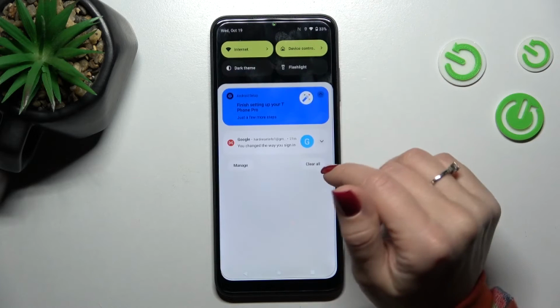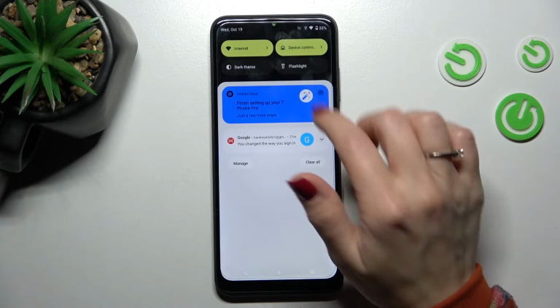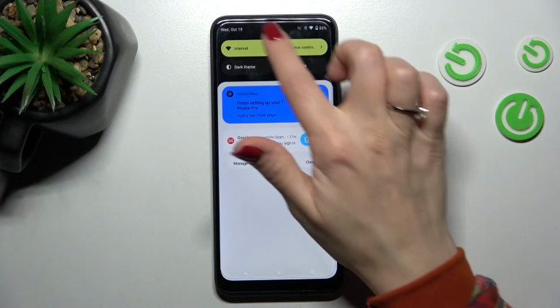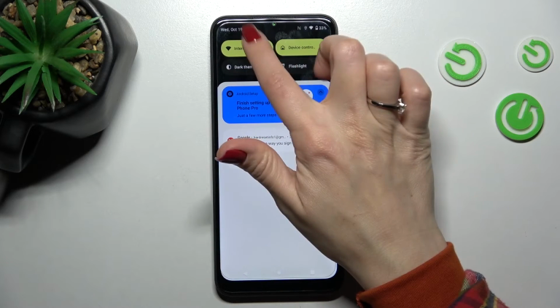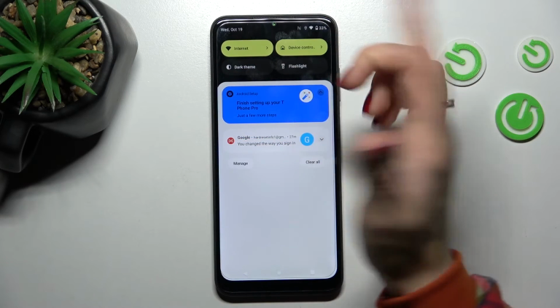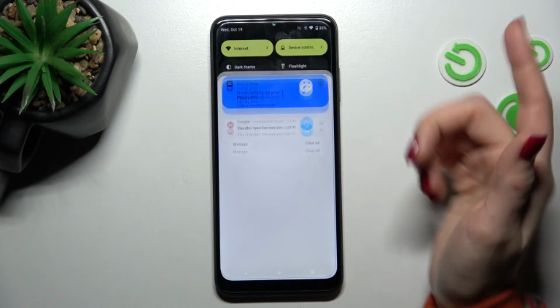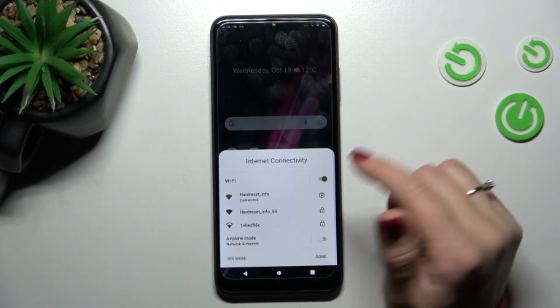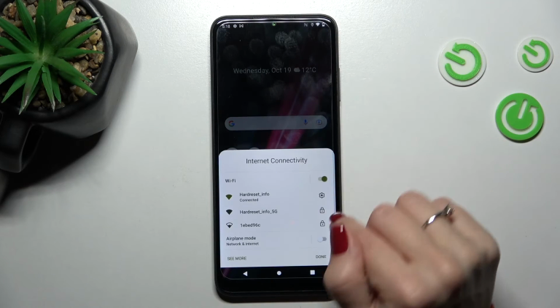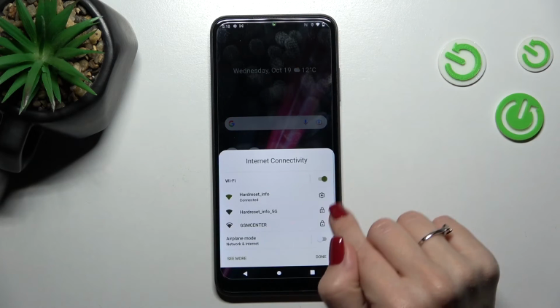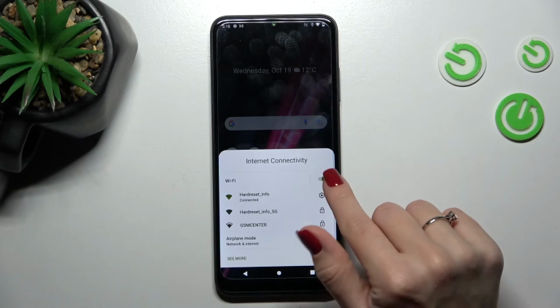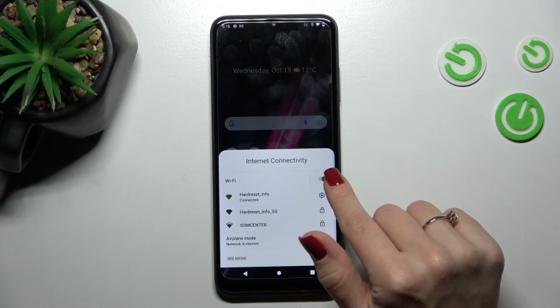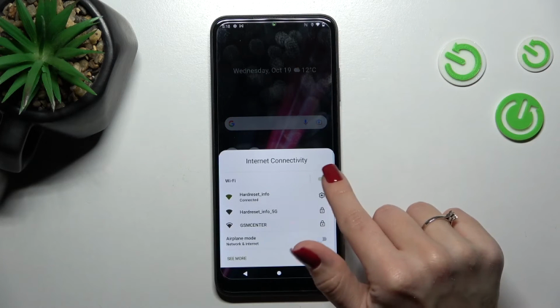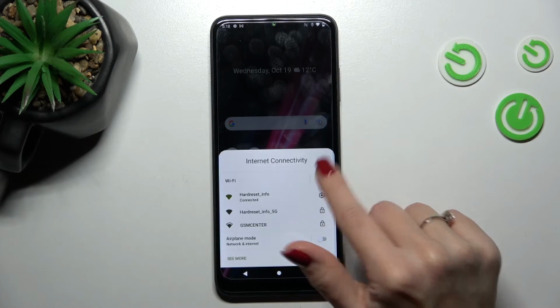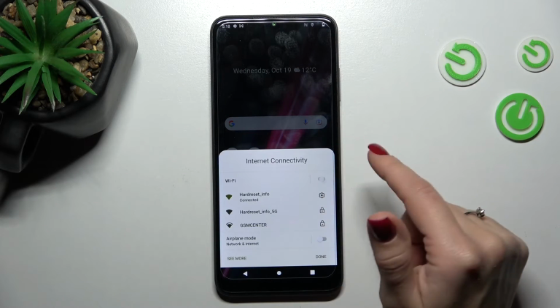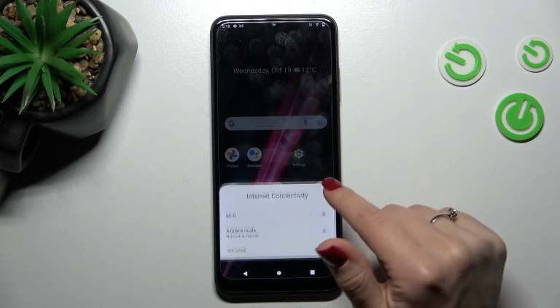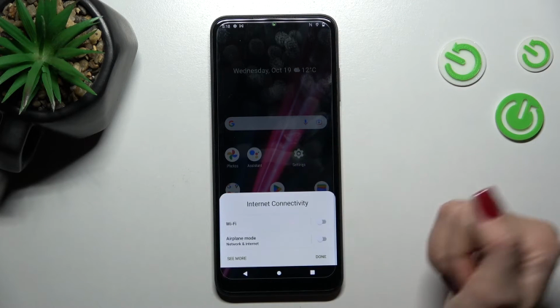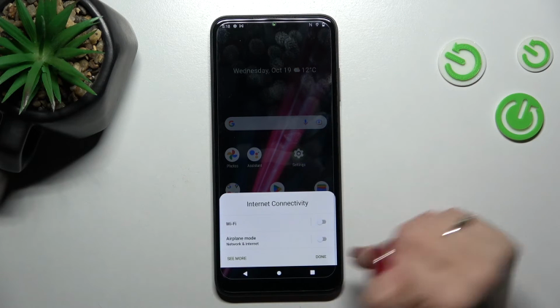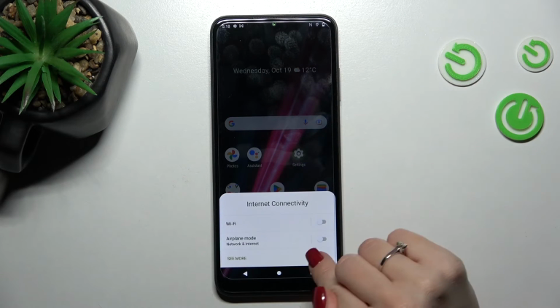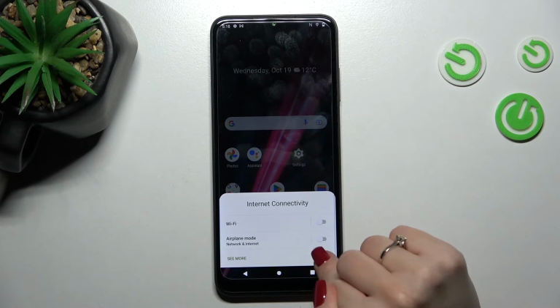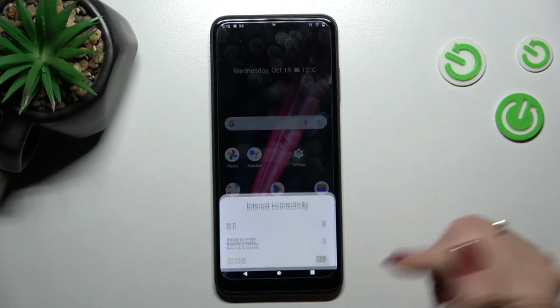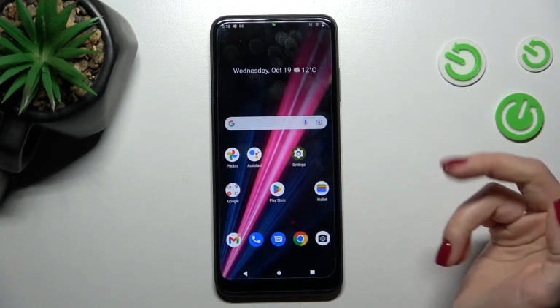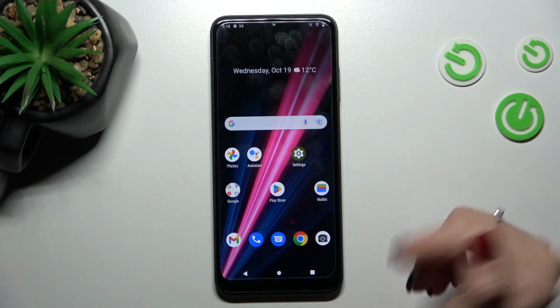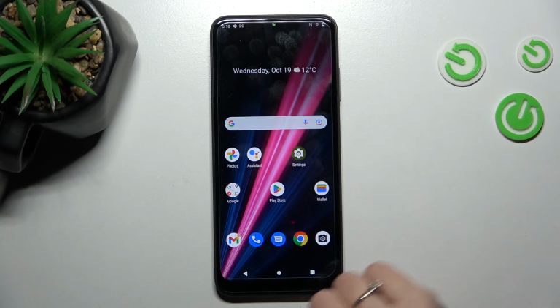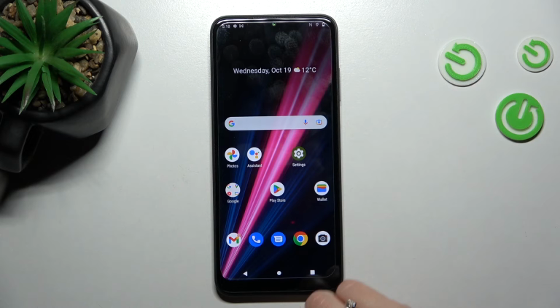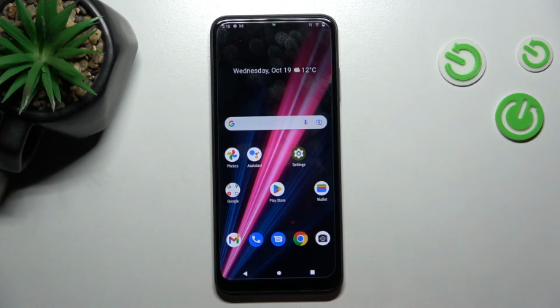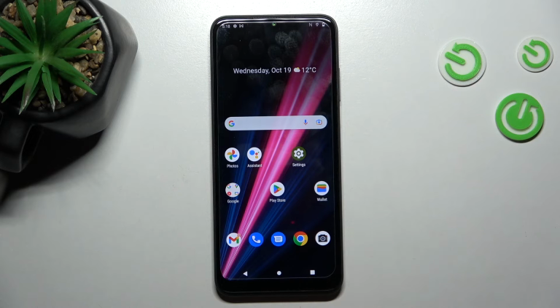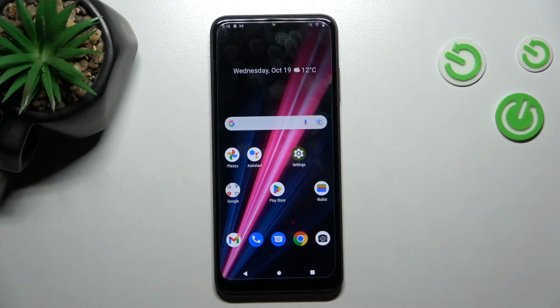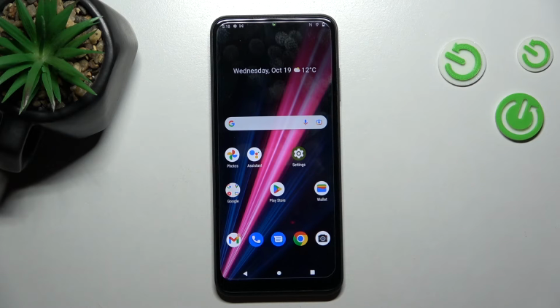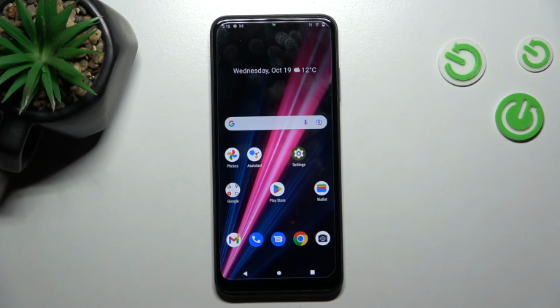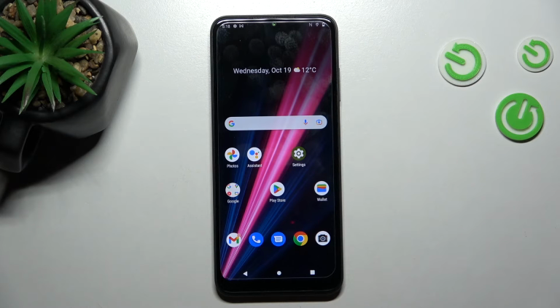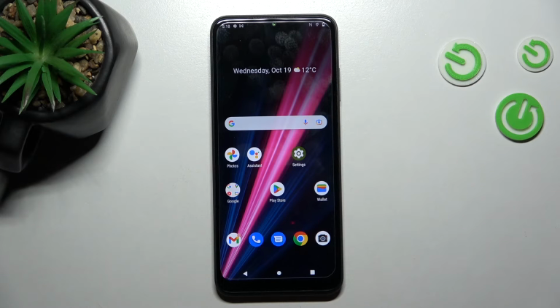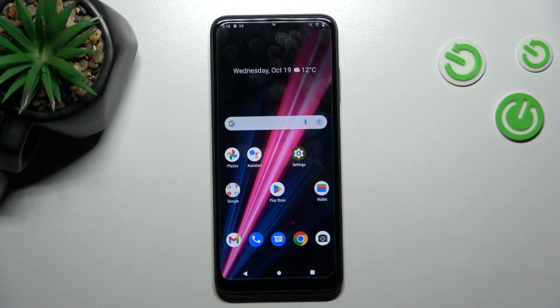If you want to turn it off, just click here once again, tap on the switcher, and click done. So that's it.